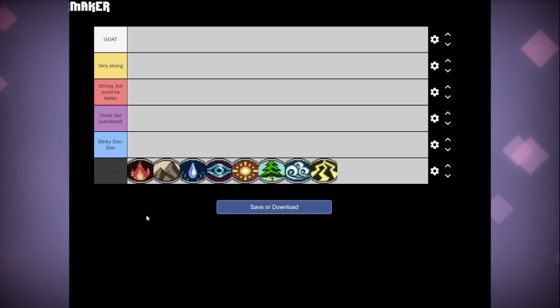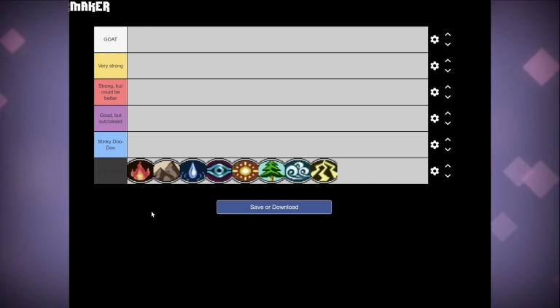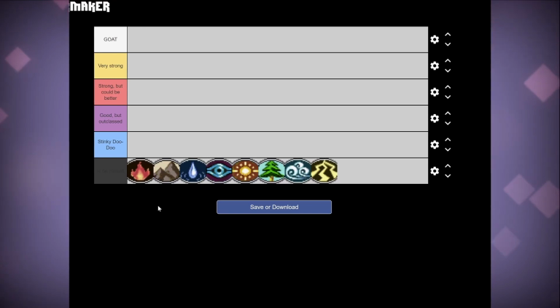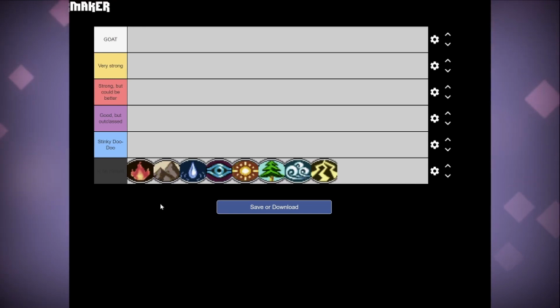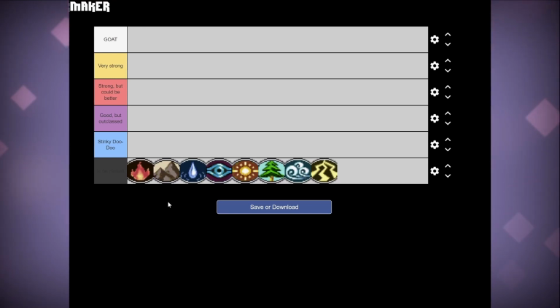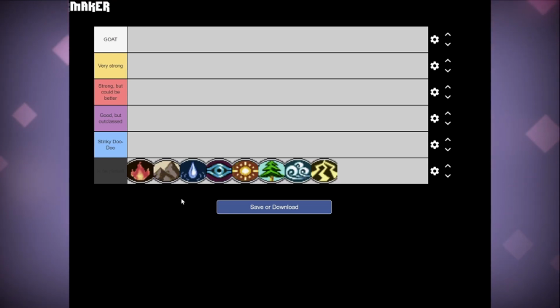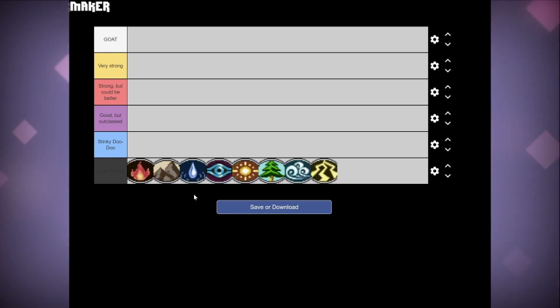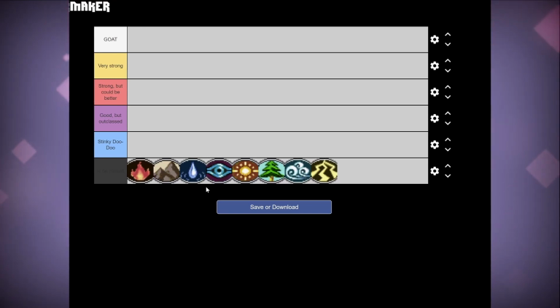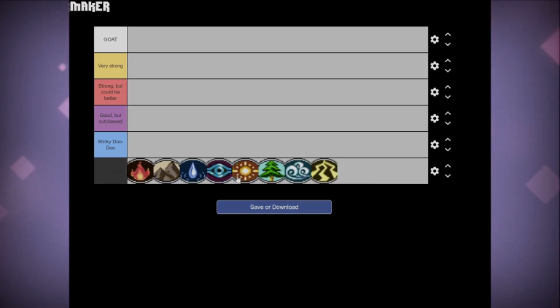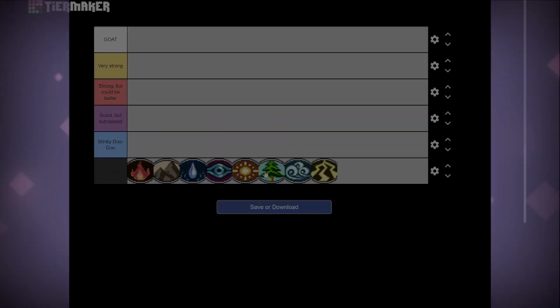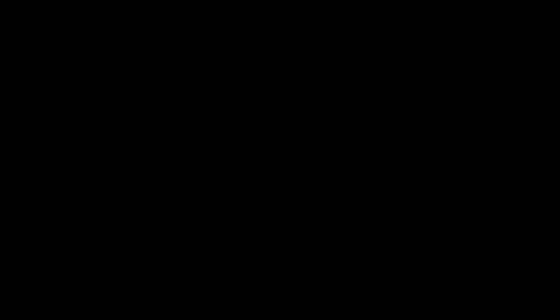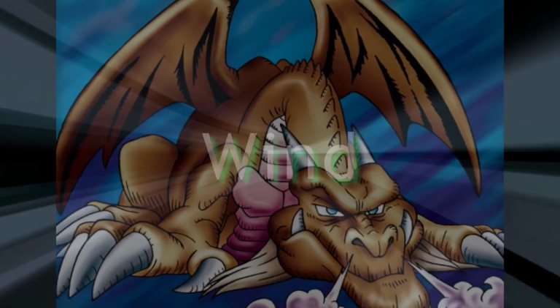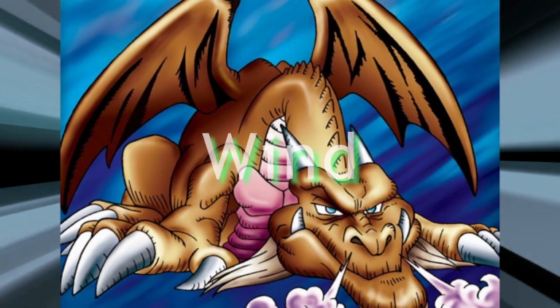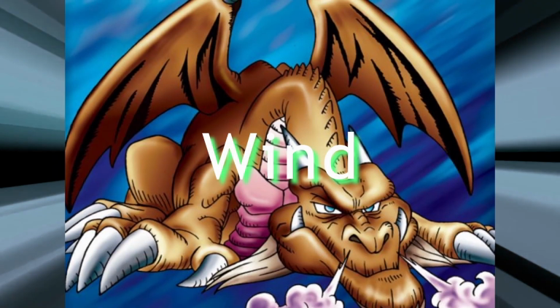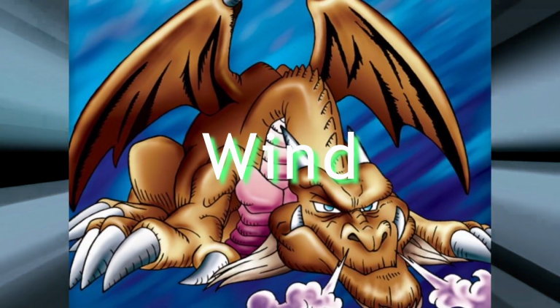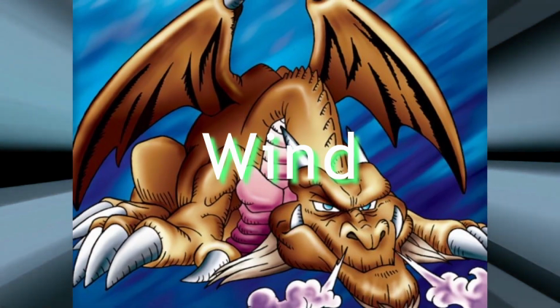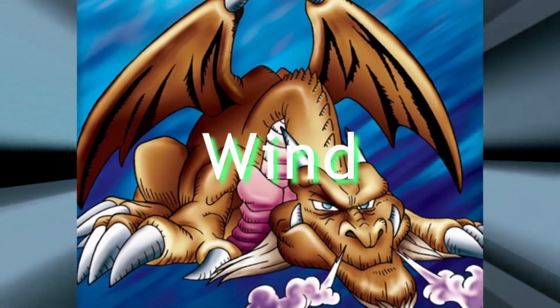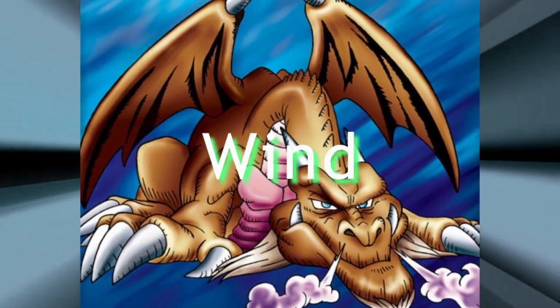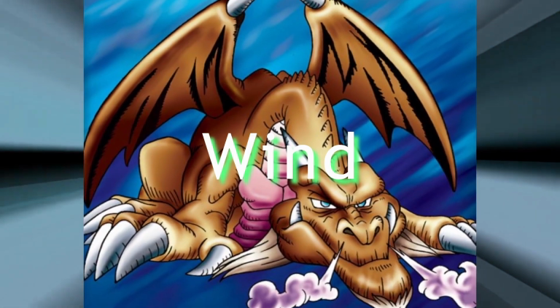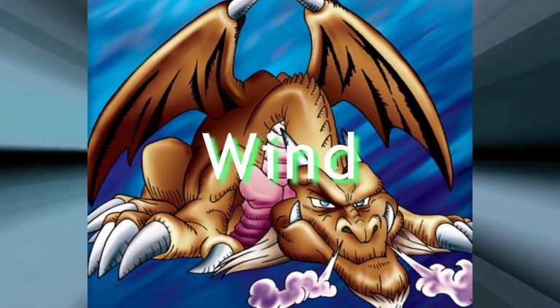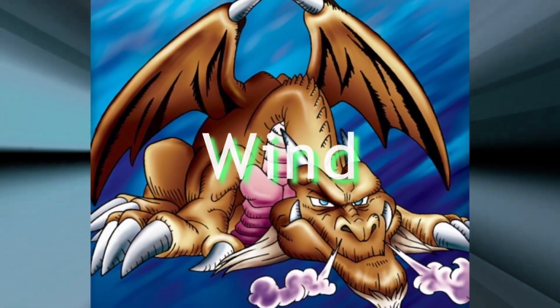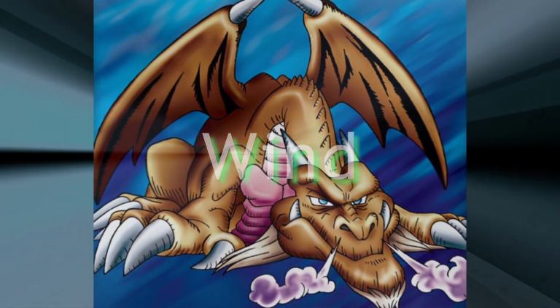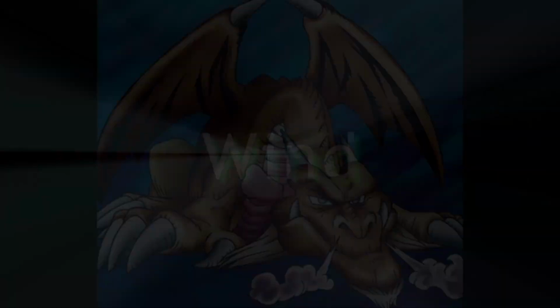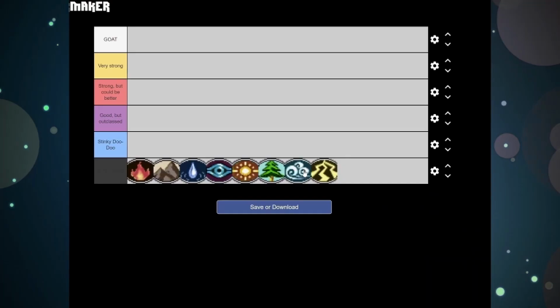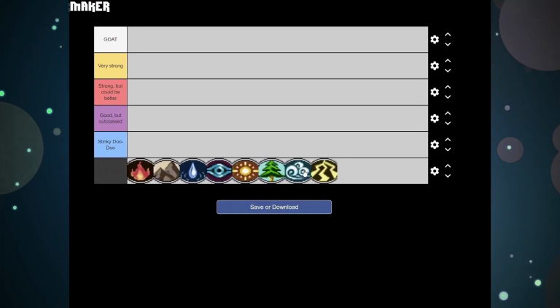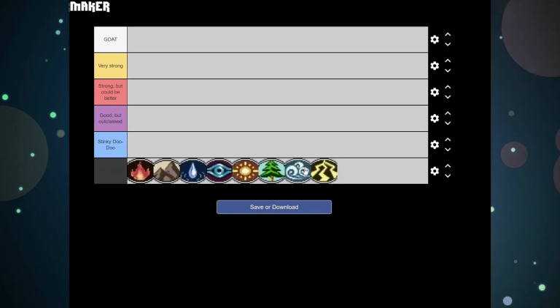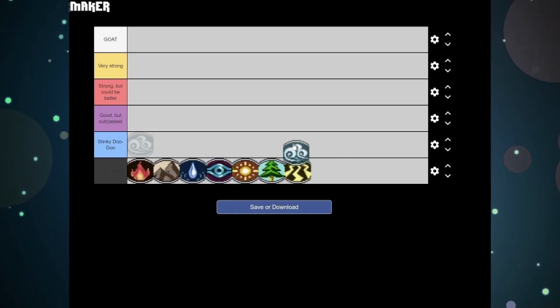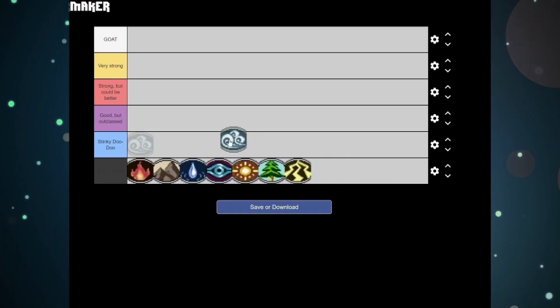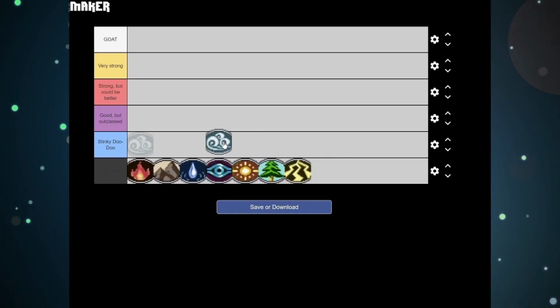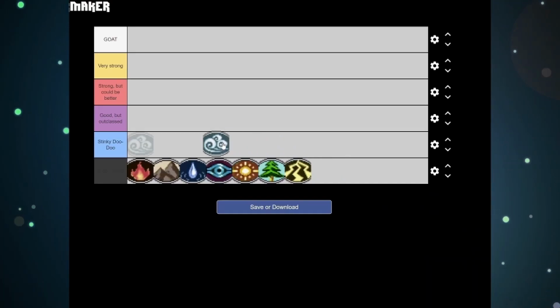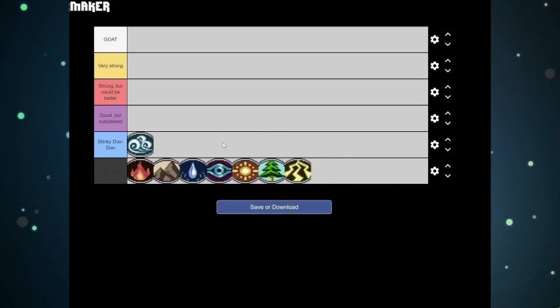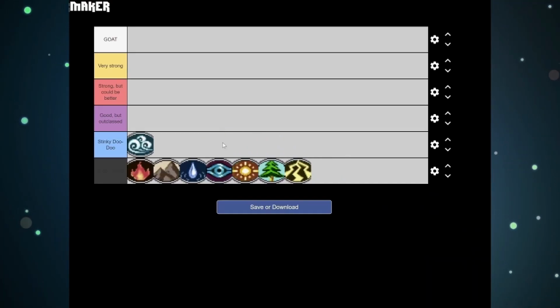I'll be using a tier list here that has tiers ranging from stinky doo-doo to the goat — that's how we'll be ranking these. First of all, we have the Wind symbol.